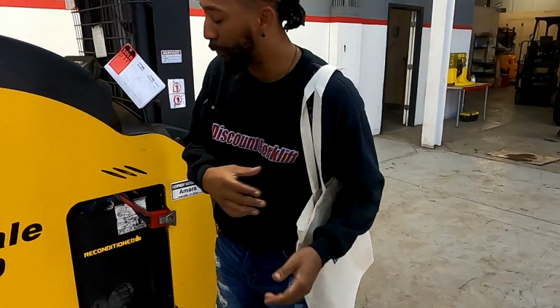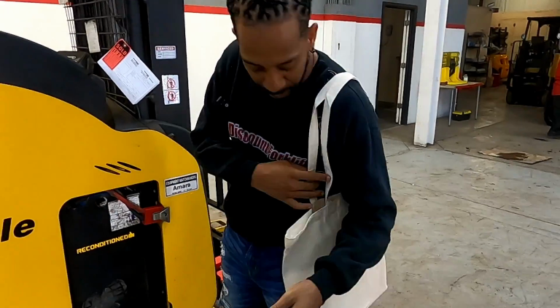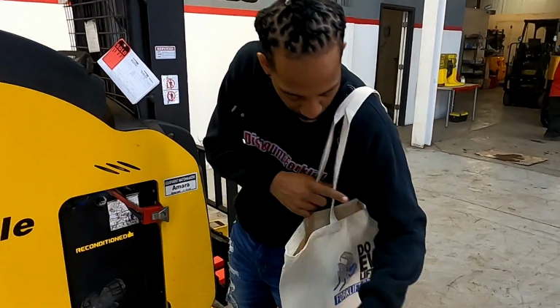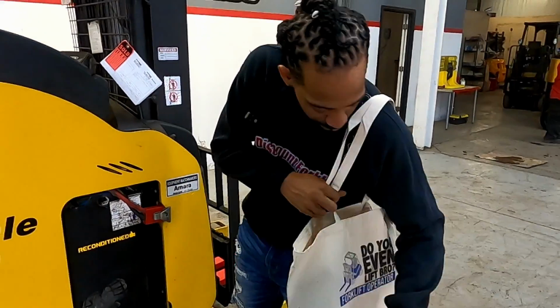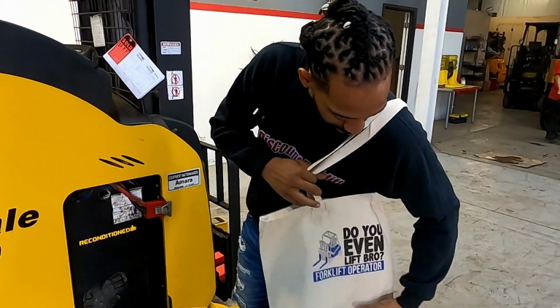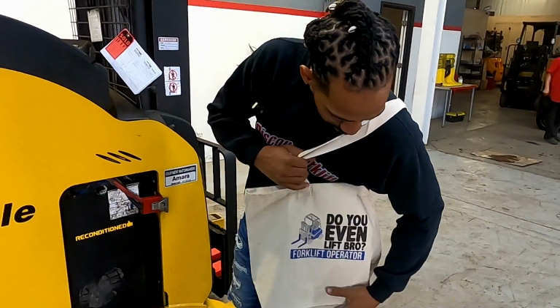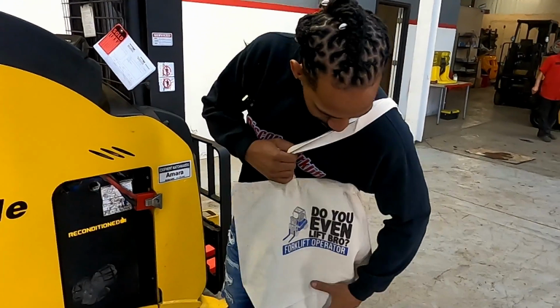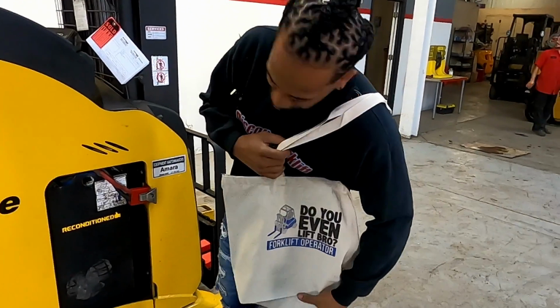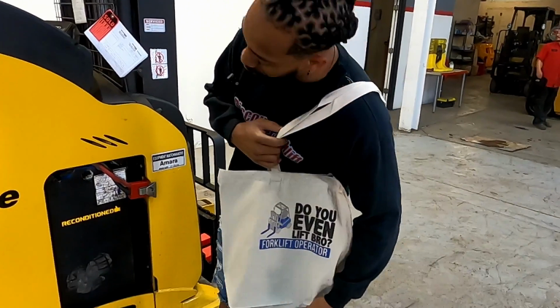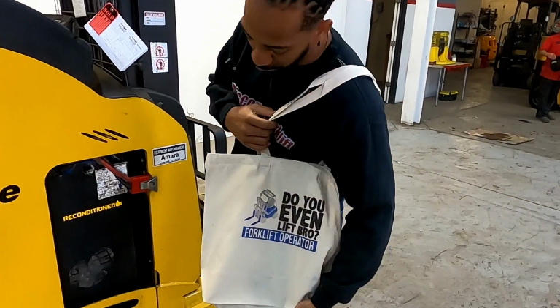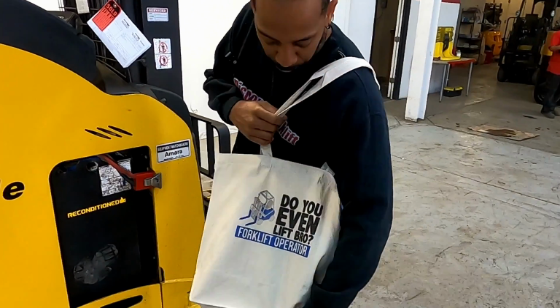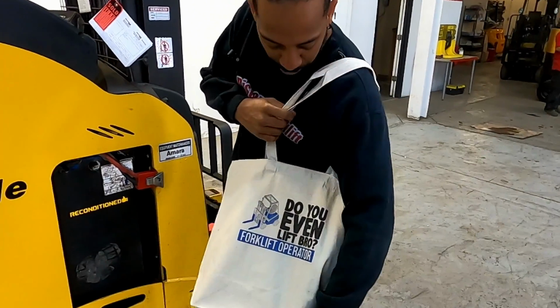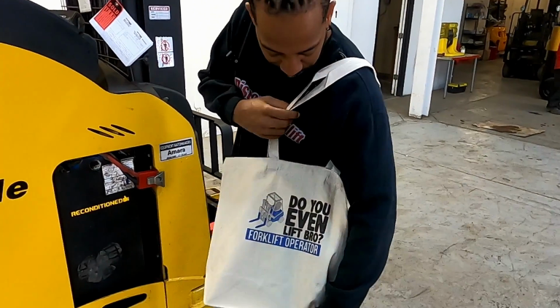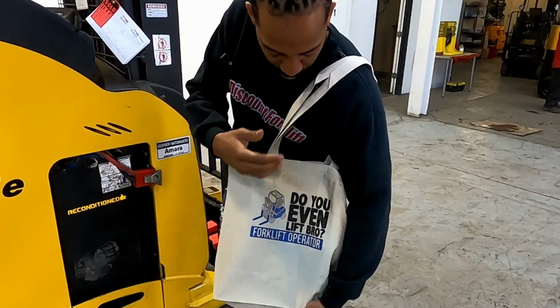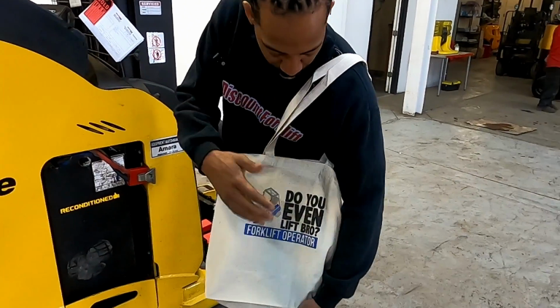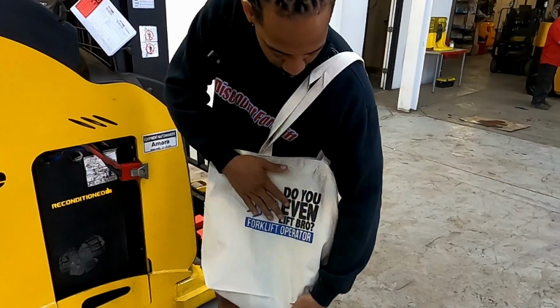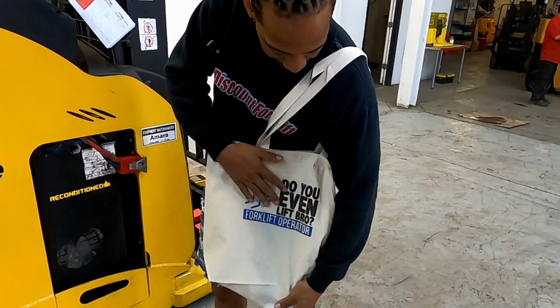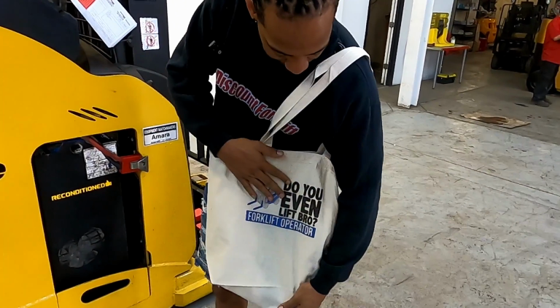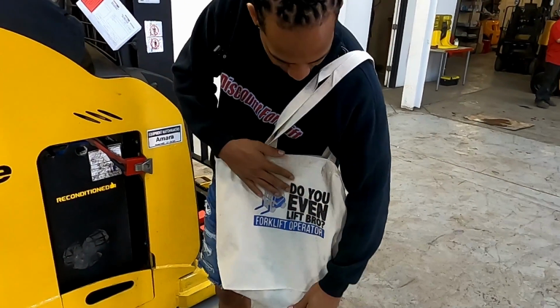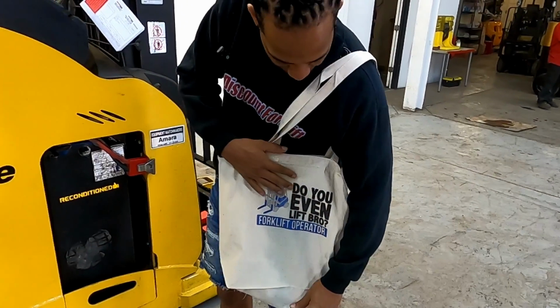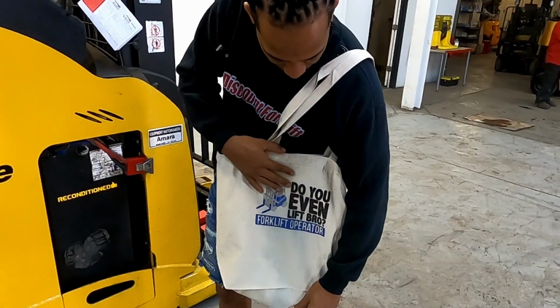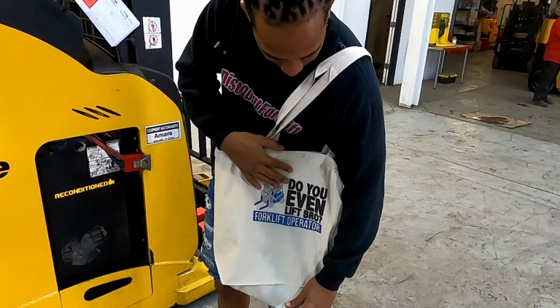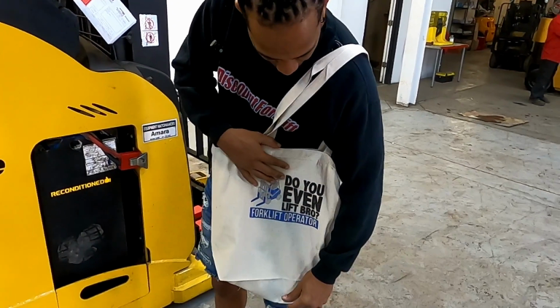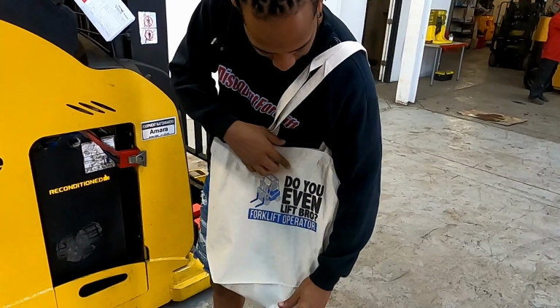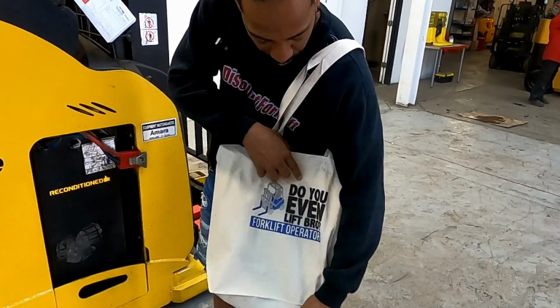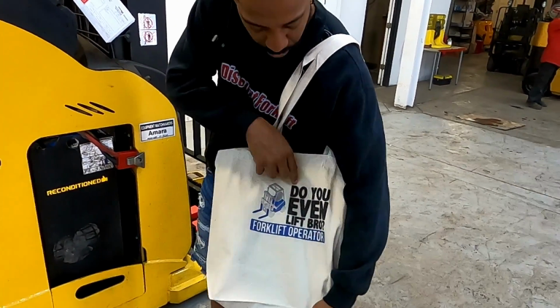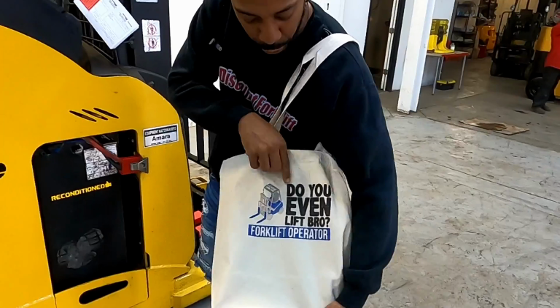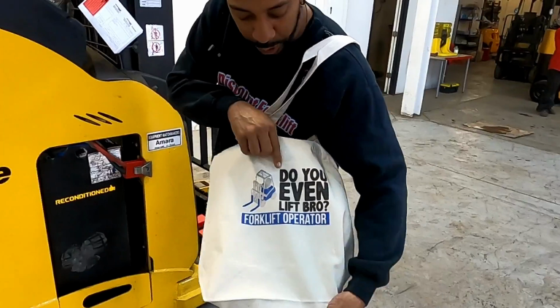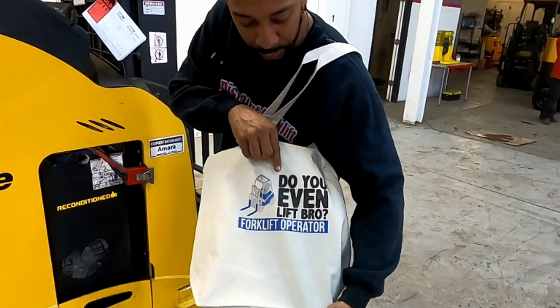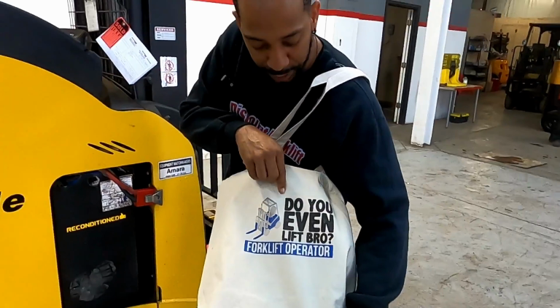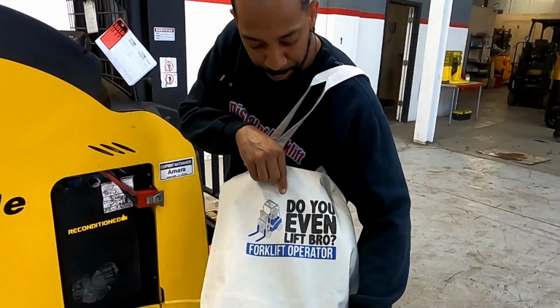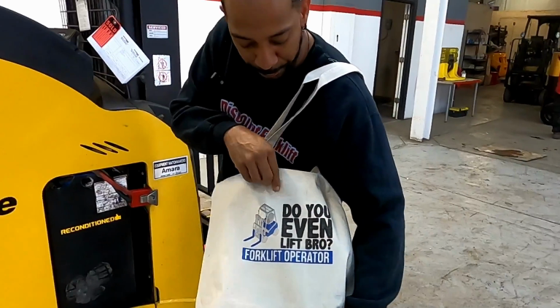But before we get going here, I'll show you how your lift works. It comes customary with every lift that we sell — do you even lift, bro?